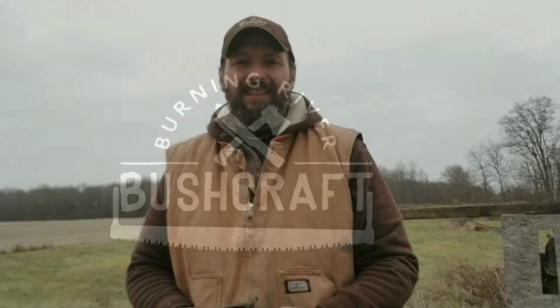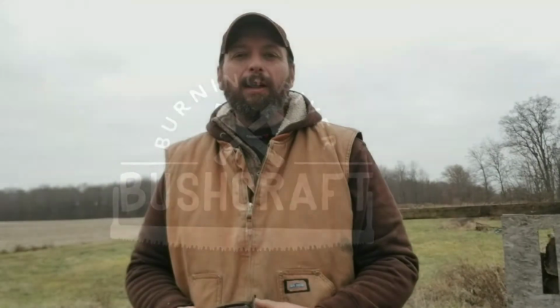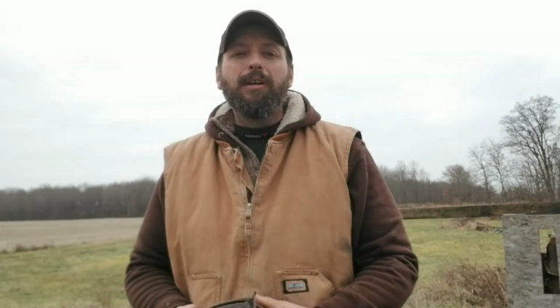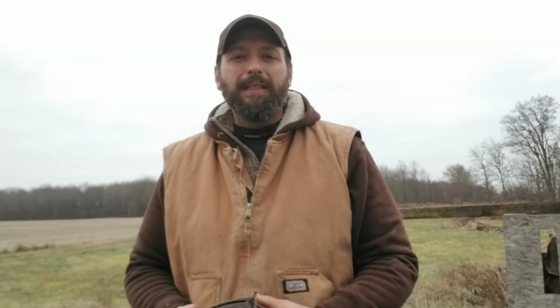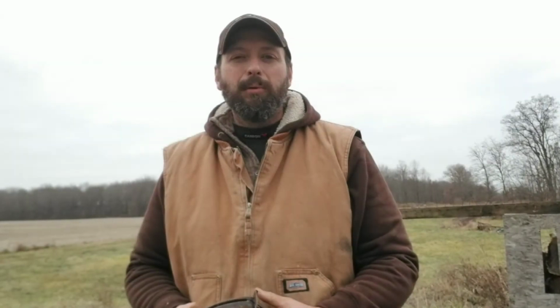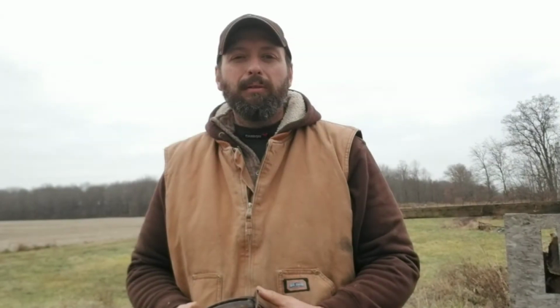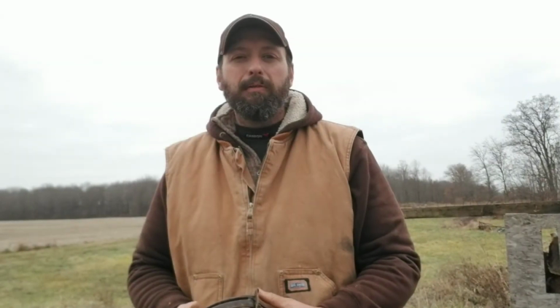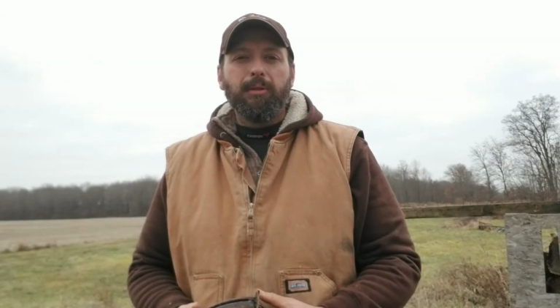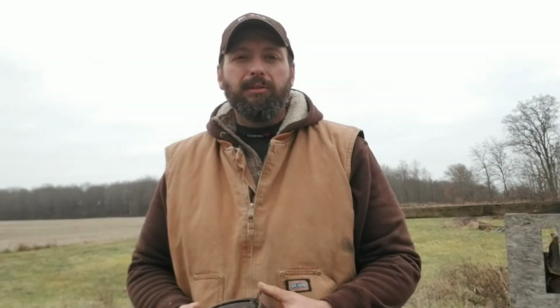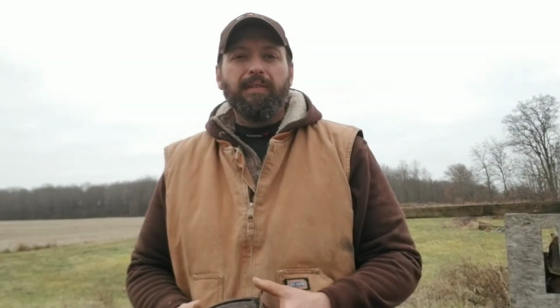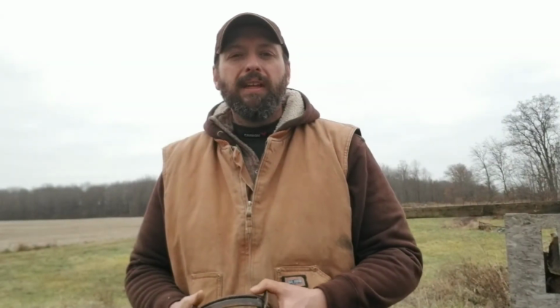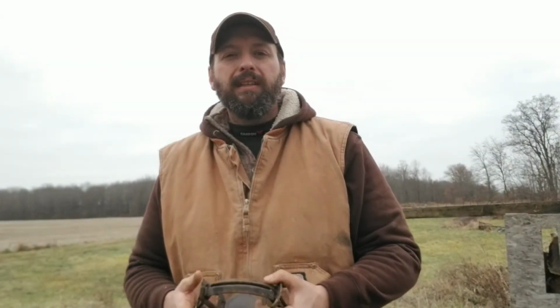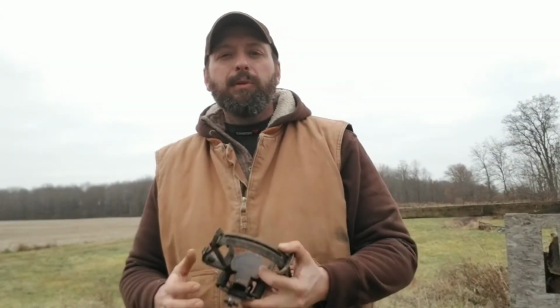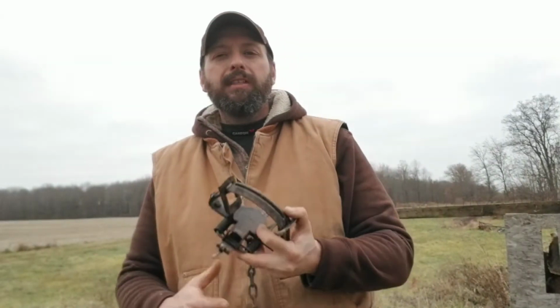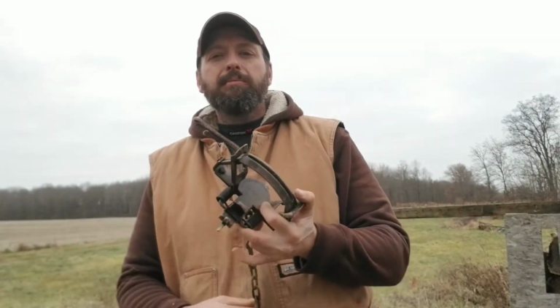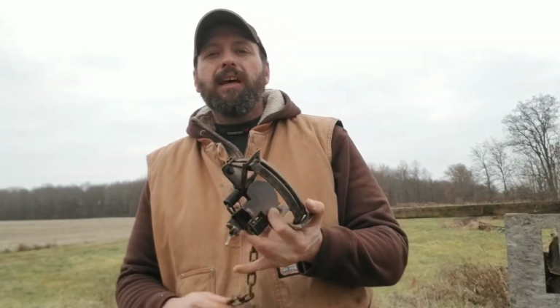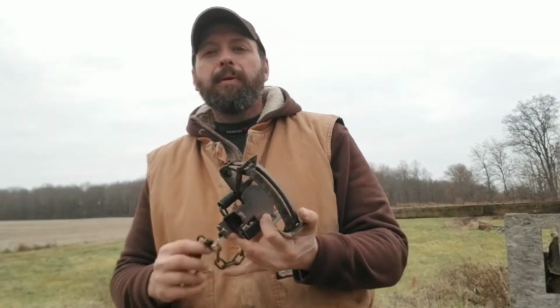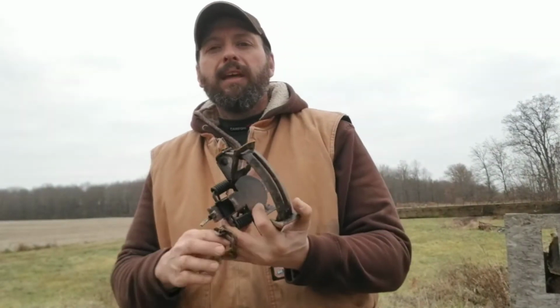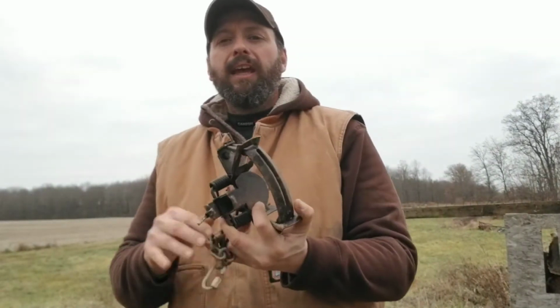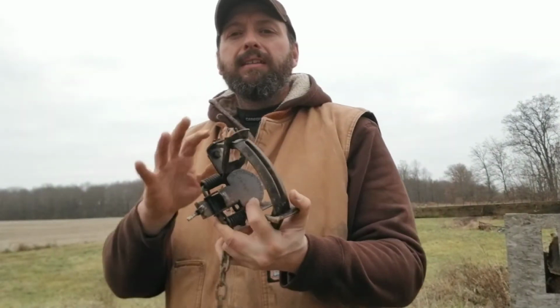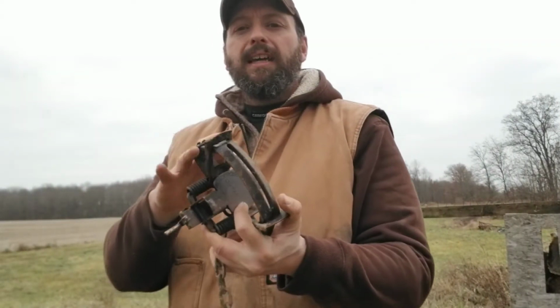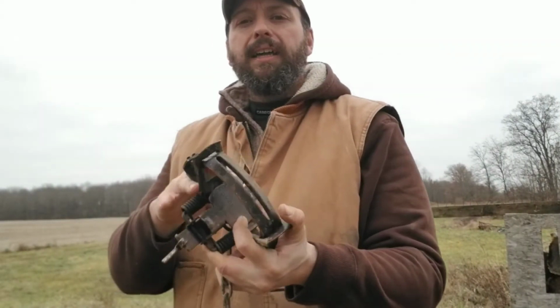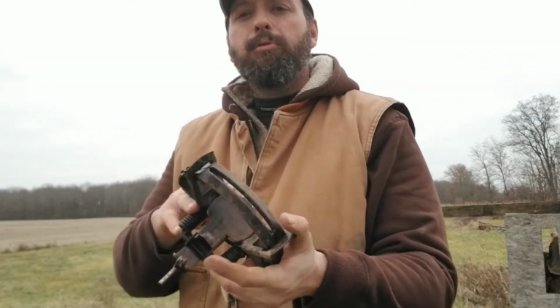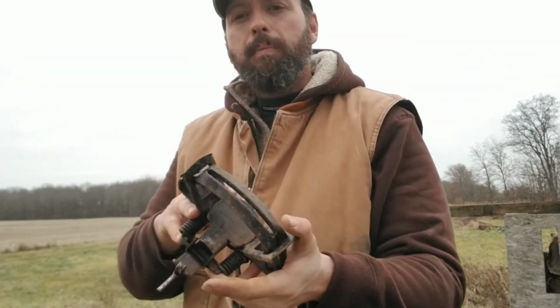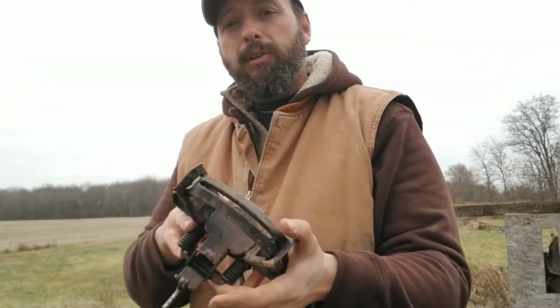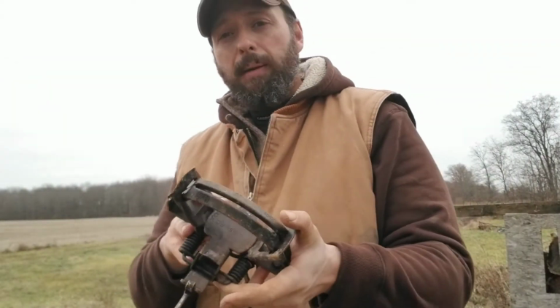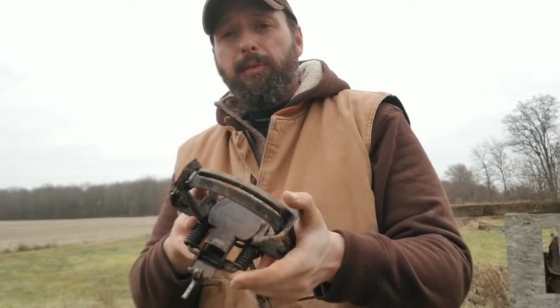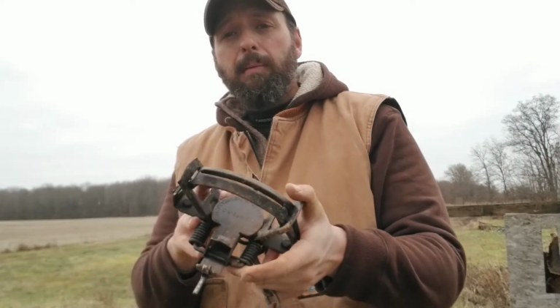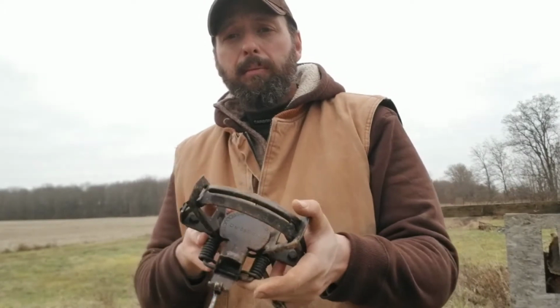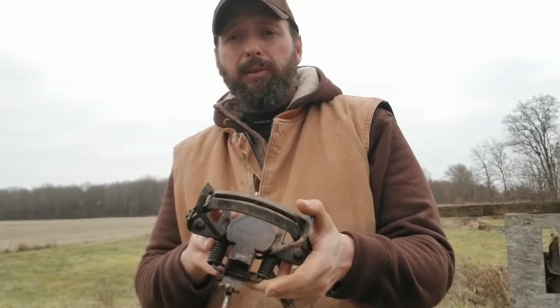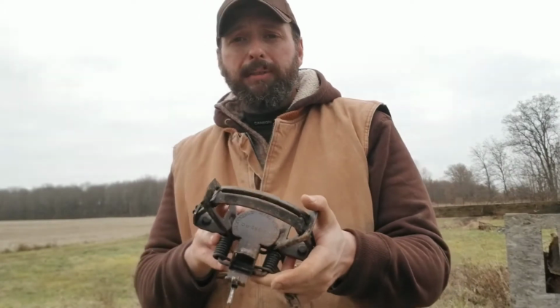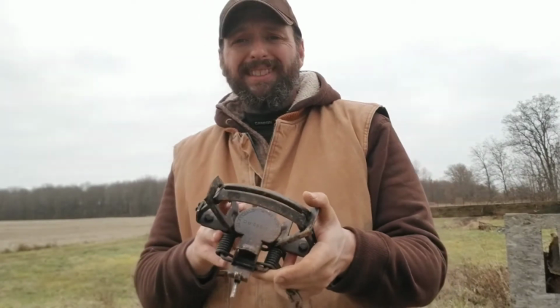Hi, welcome back to Burning River Bushcraft. Today we're going to take some time and dye and prep our traps for the upcoming trap season.